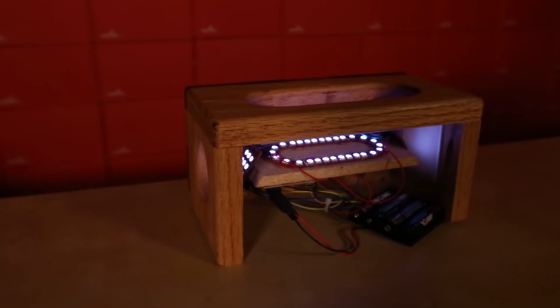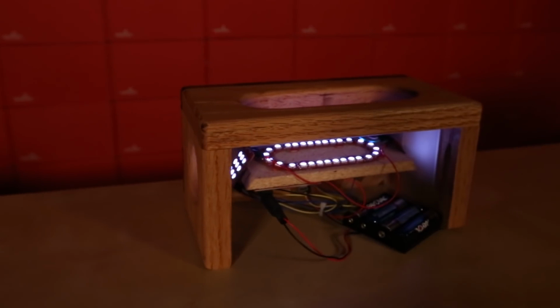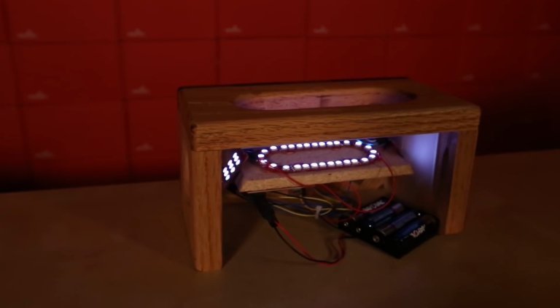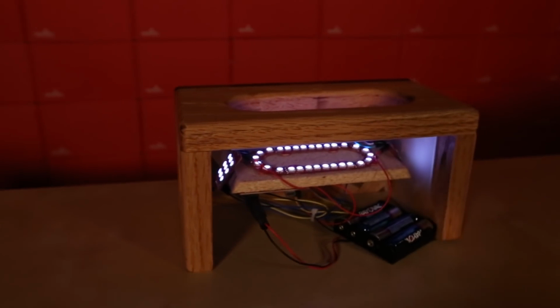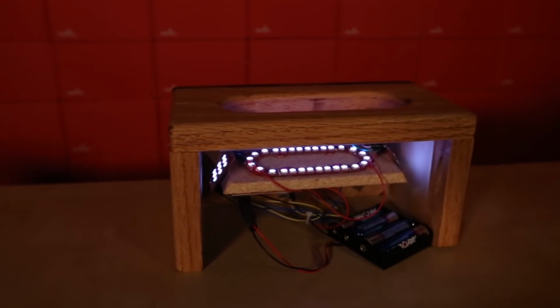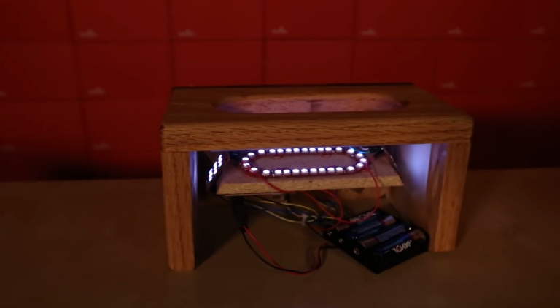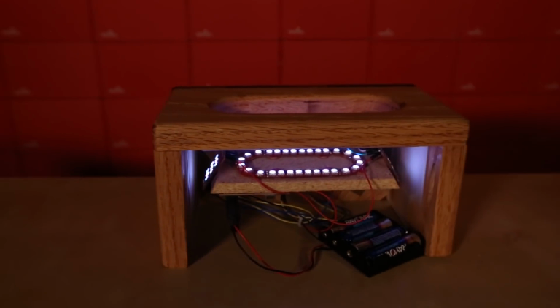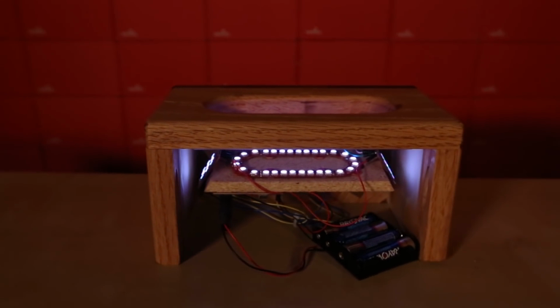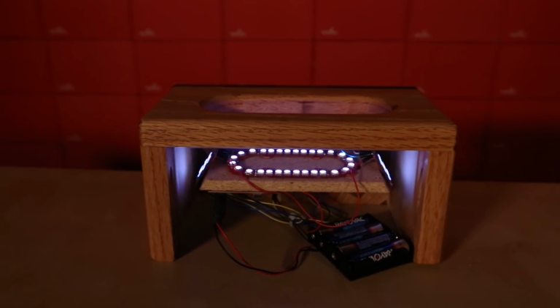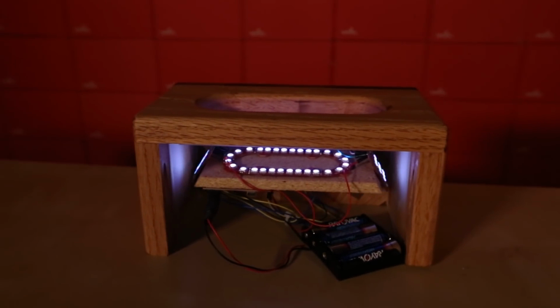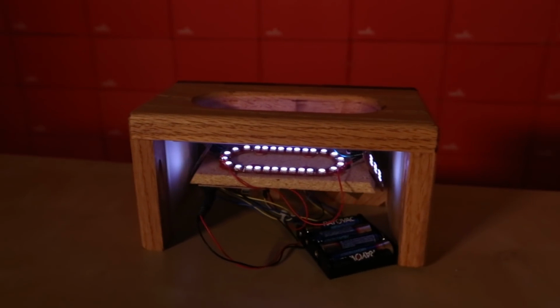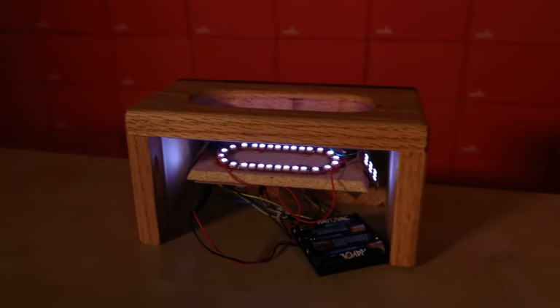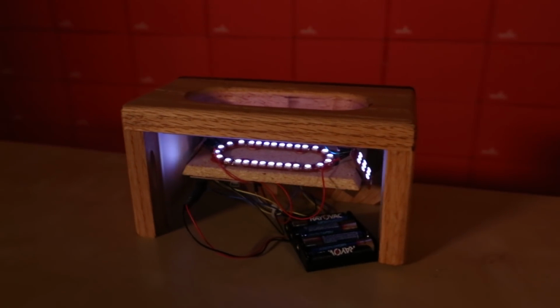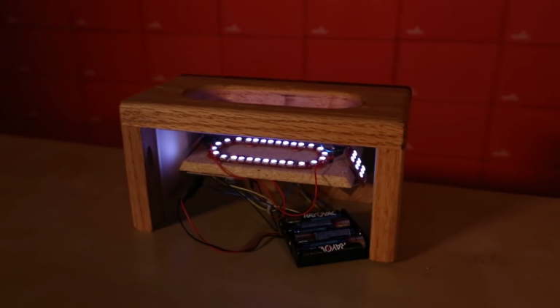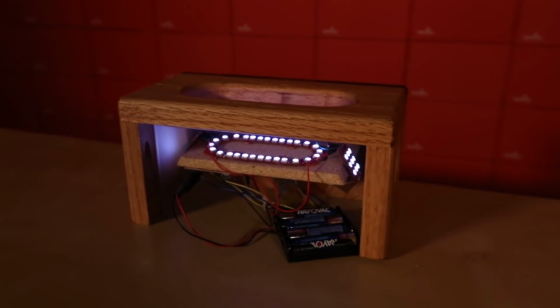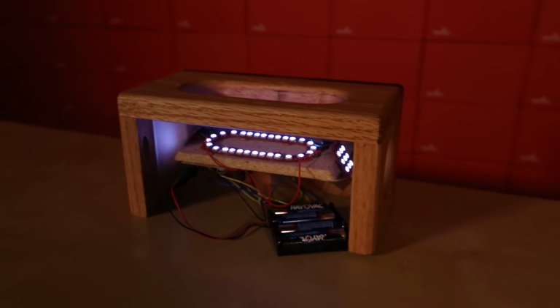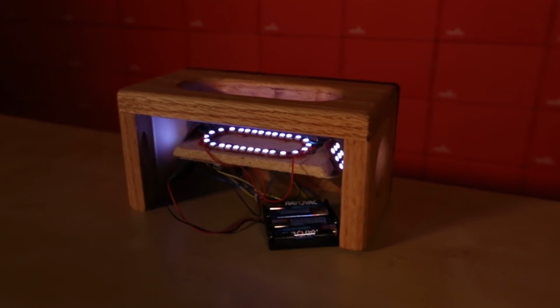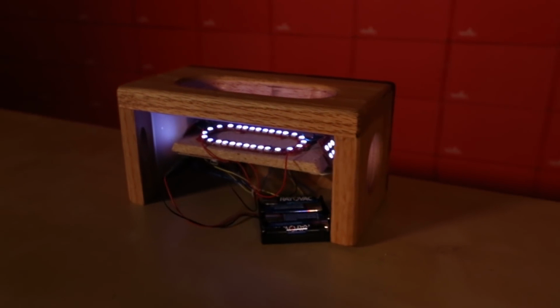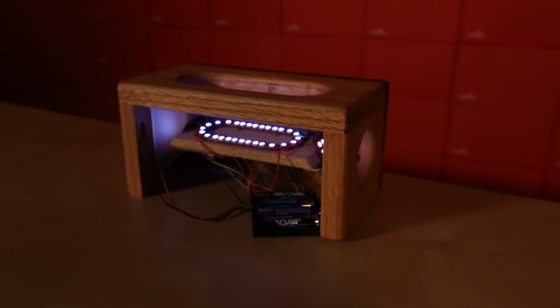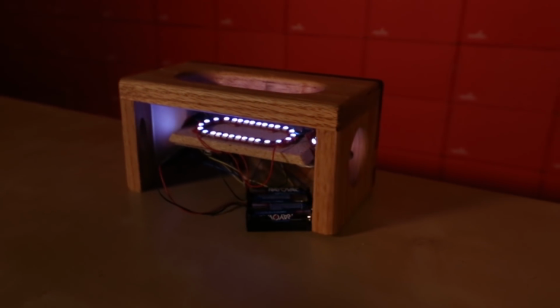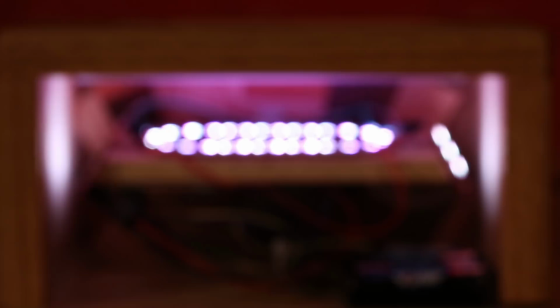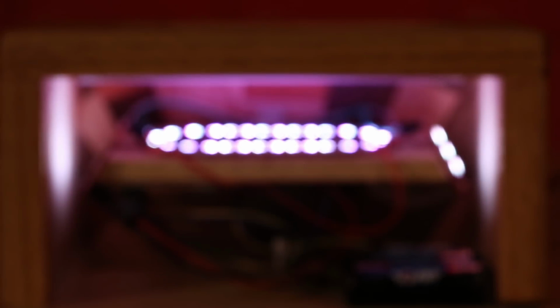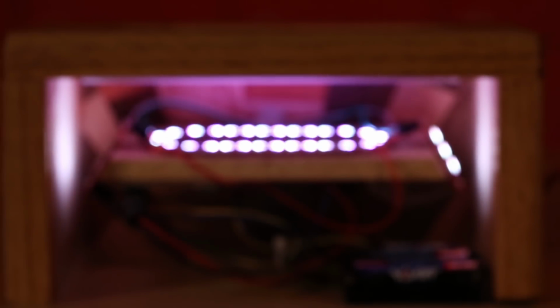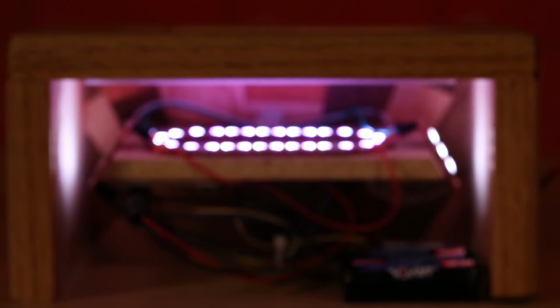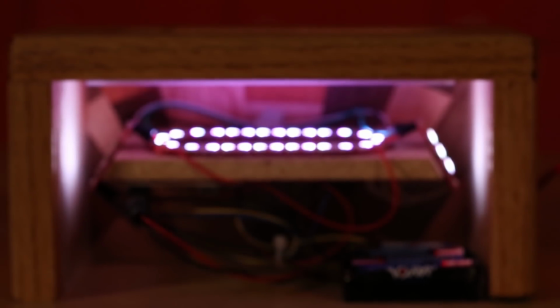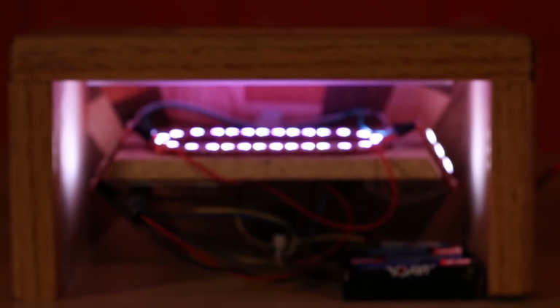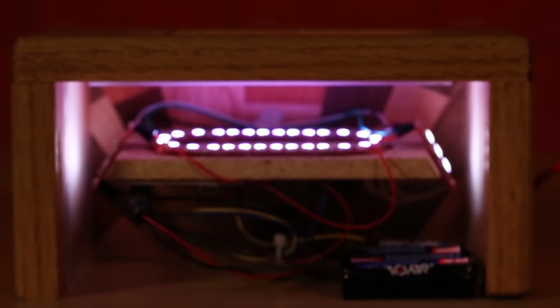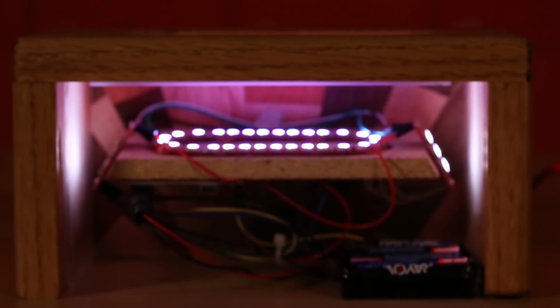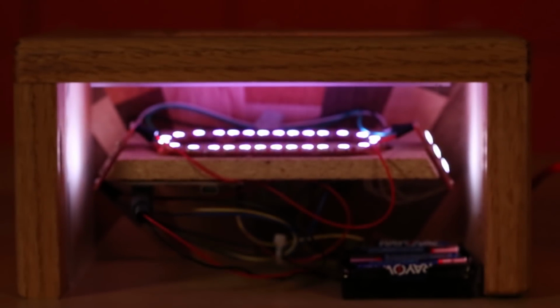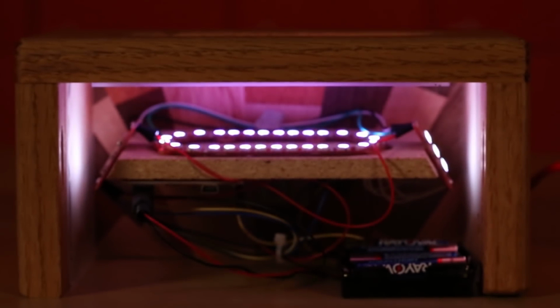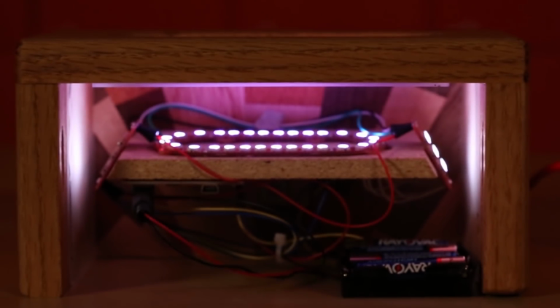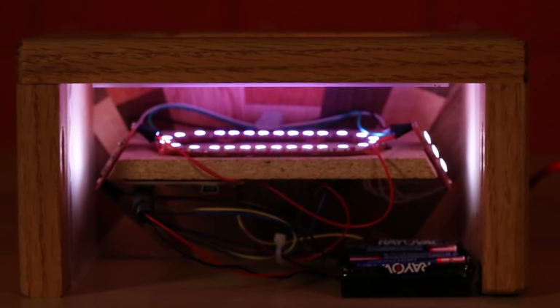I hope to soon incorporate an MP3 shield which would allow me to add a speaker that could slowly increase the volume of any sound that I choose.